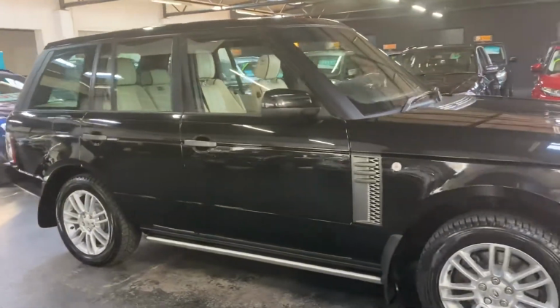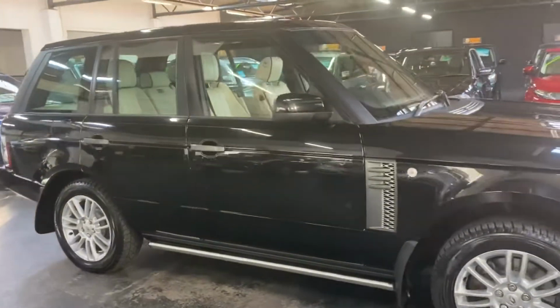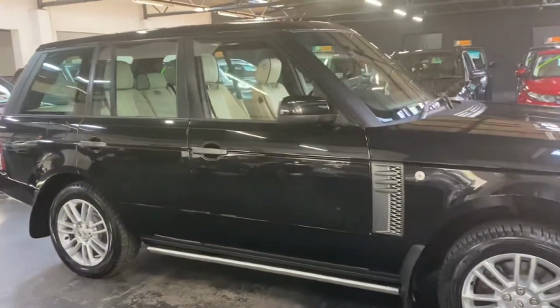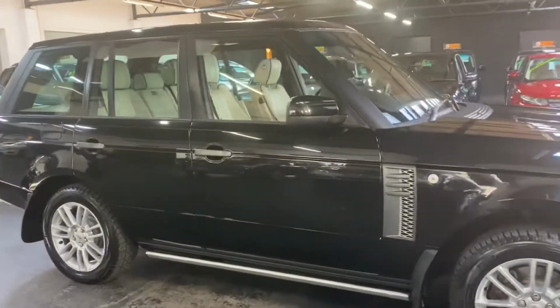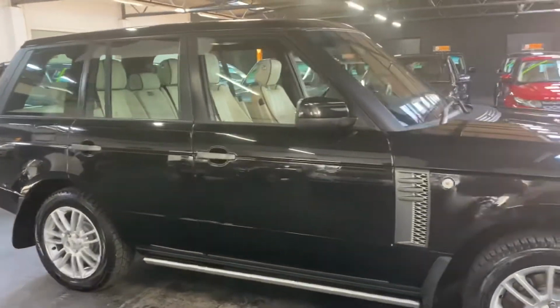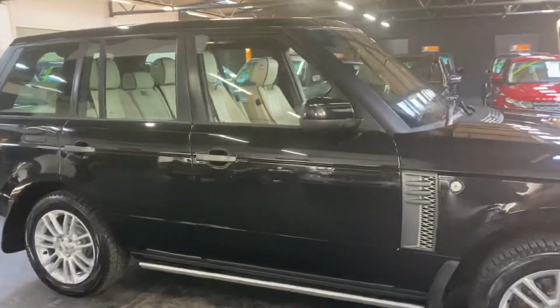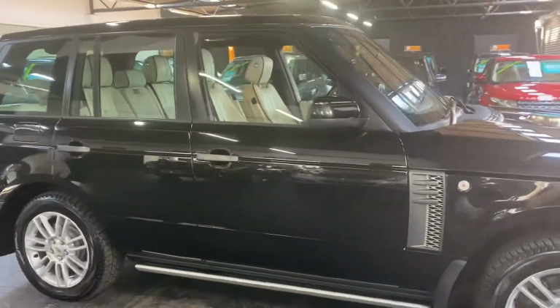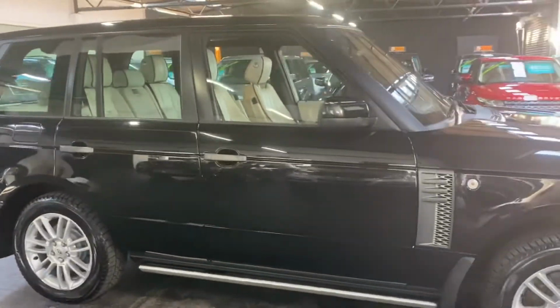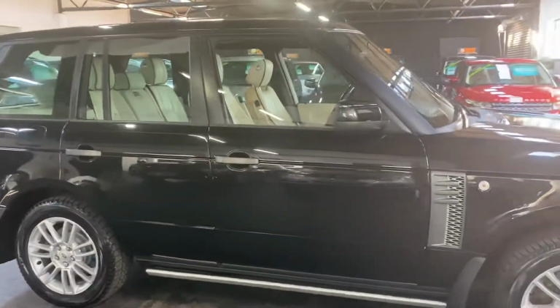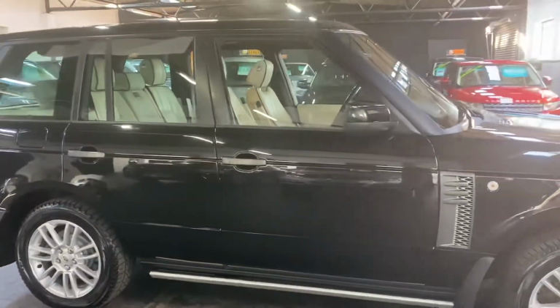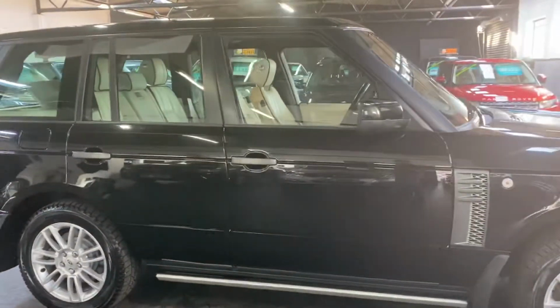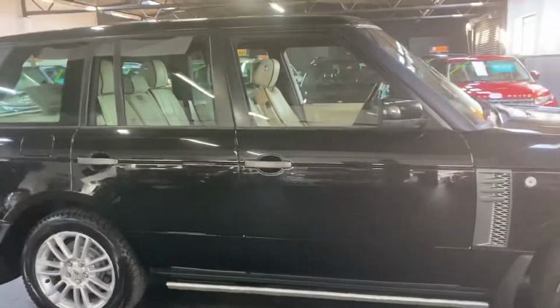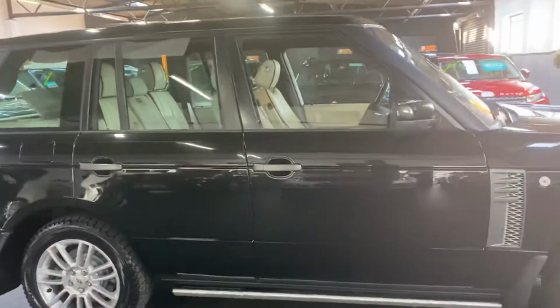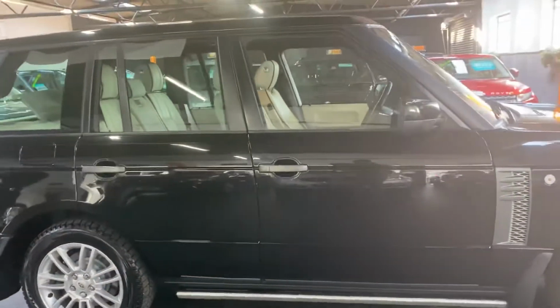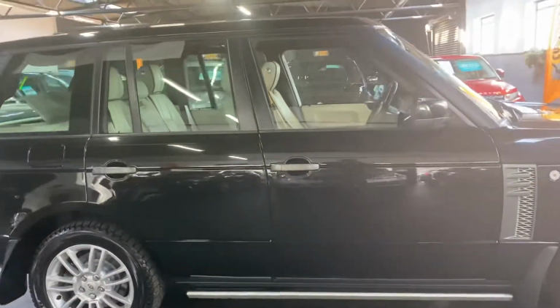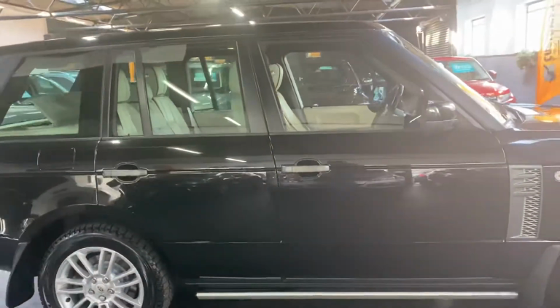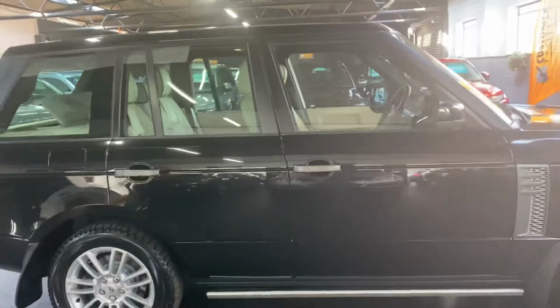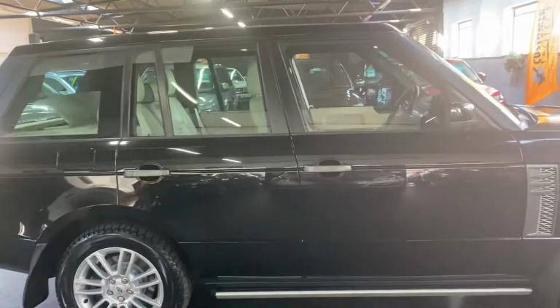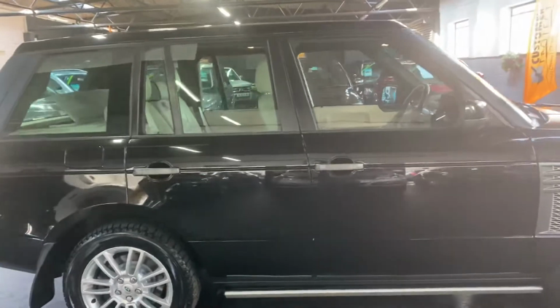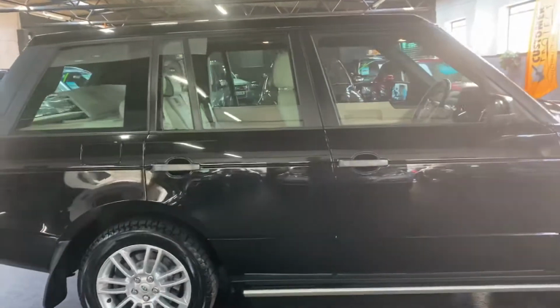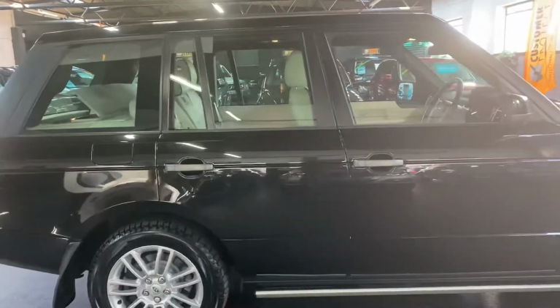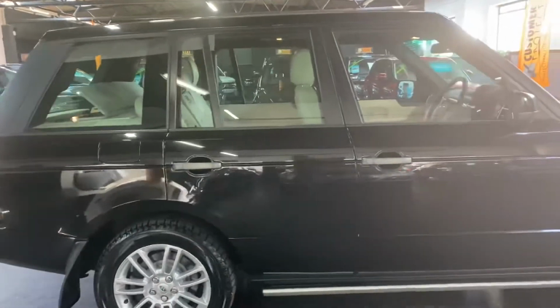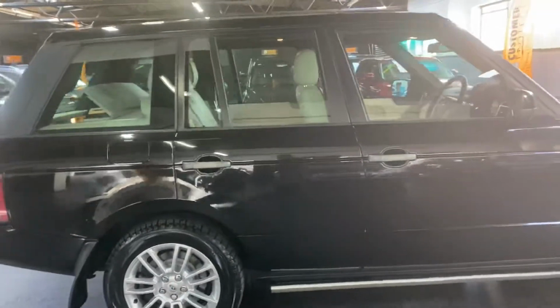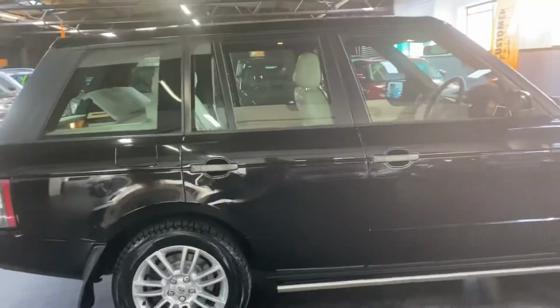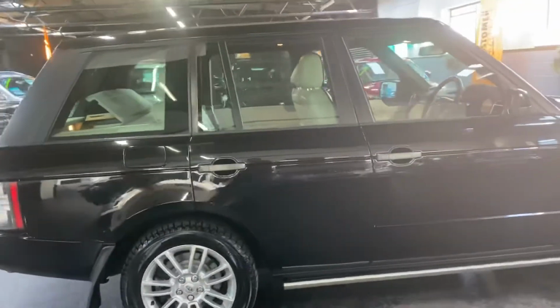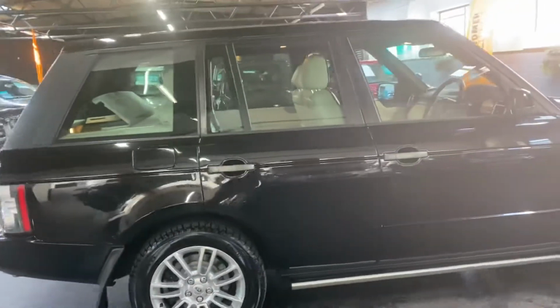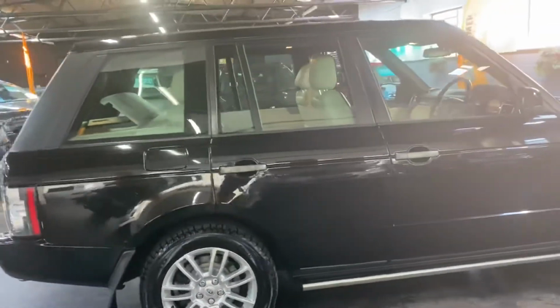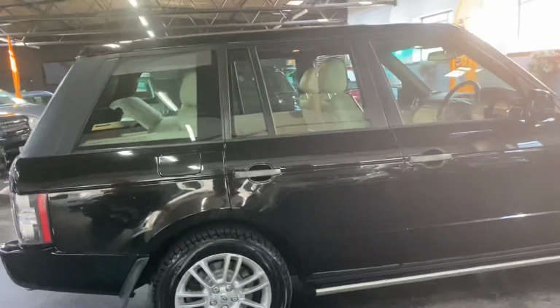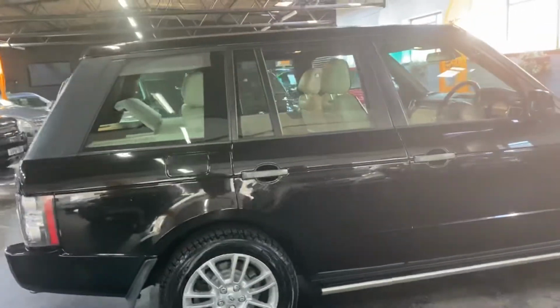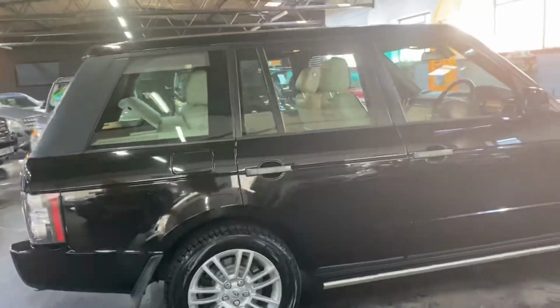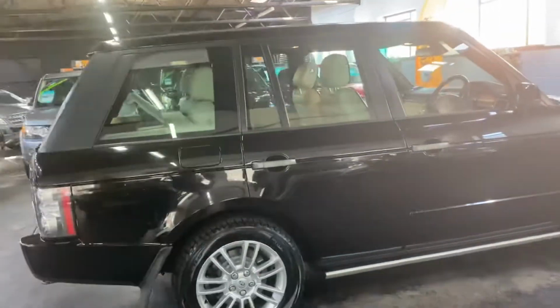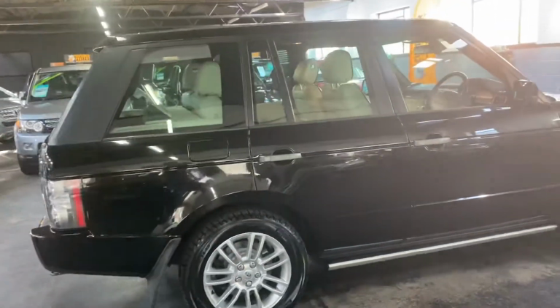The car has covered 82,800 miles from new and that's backed up with a nice, solid service history throughout its life.